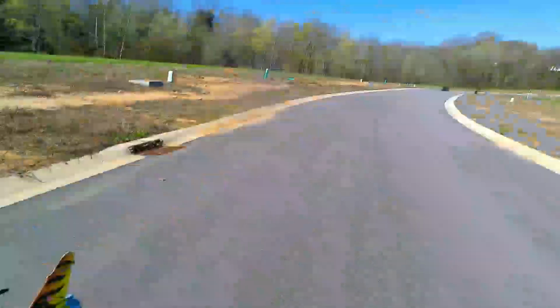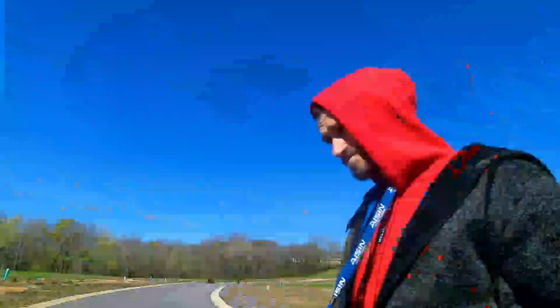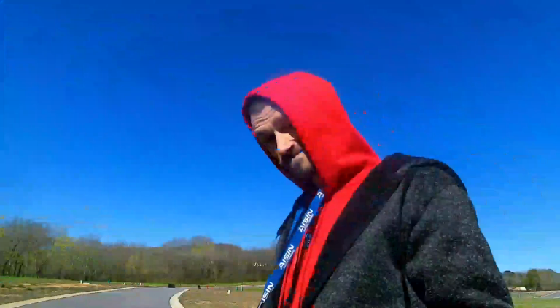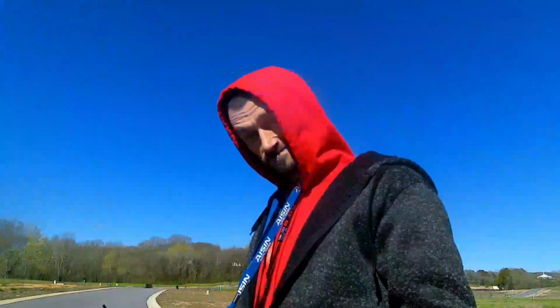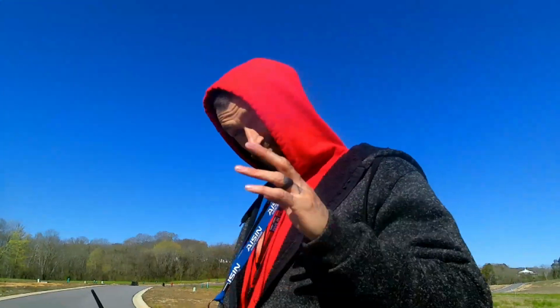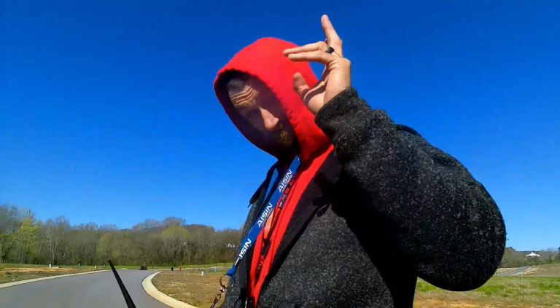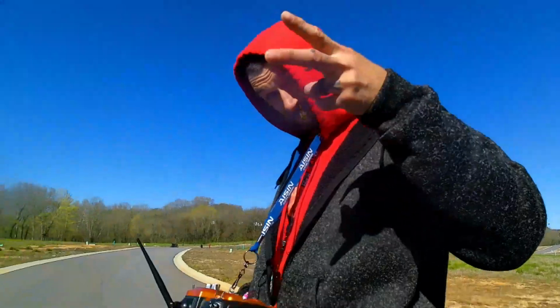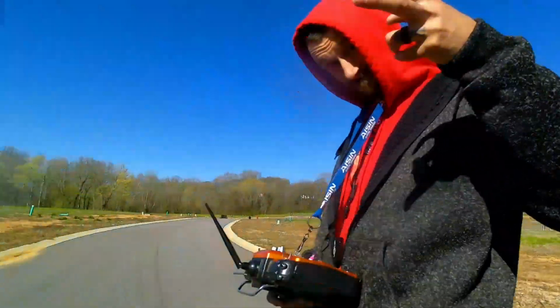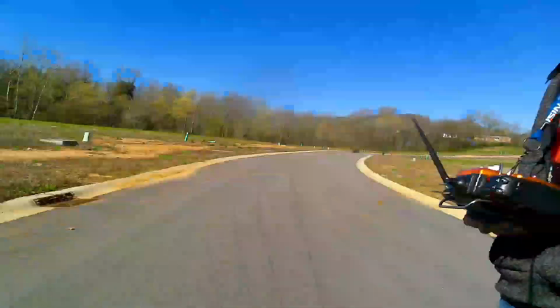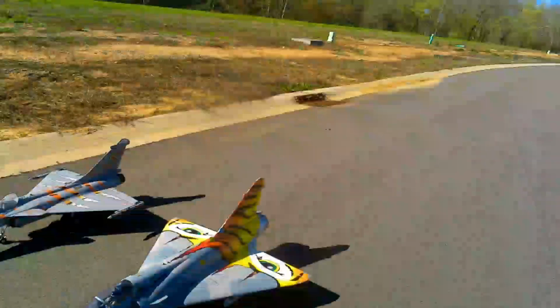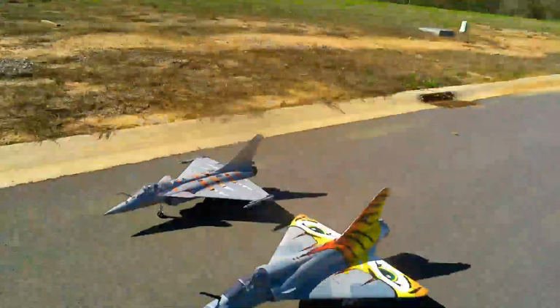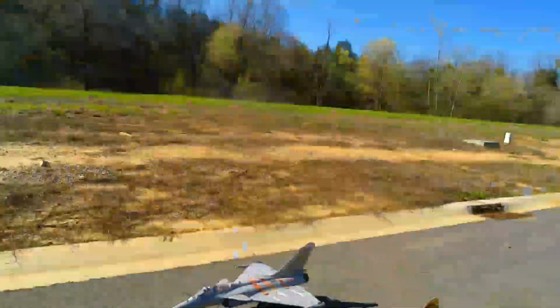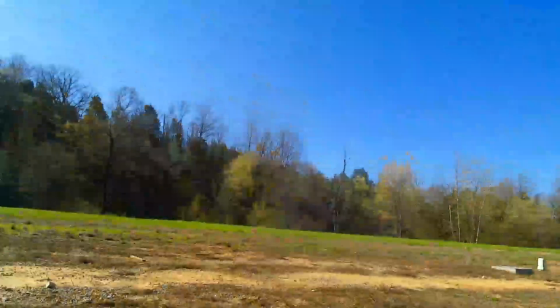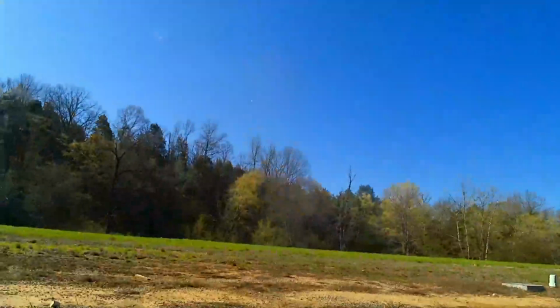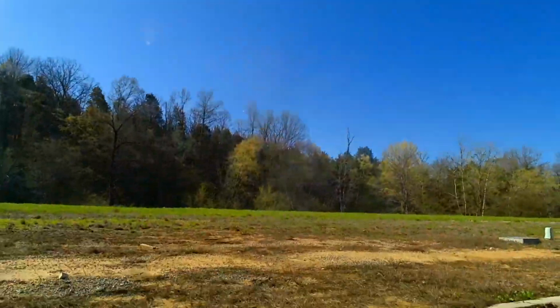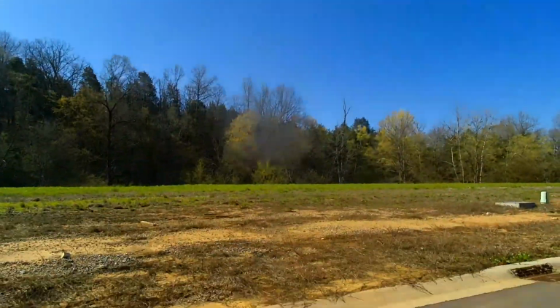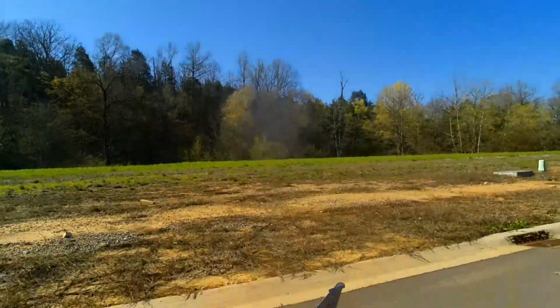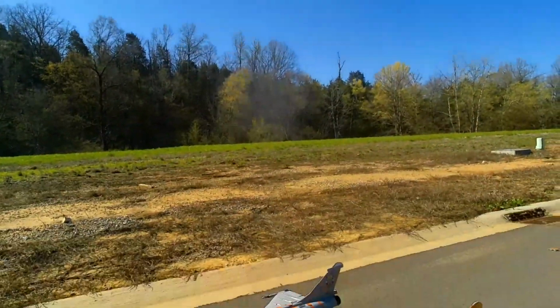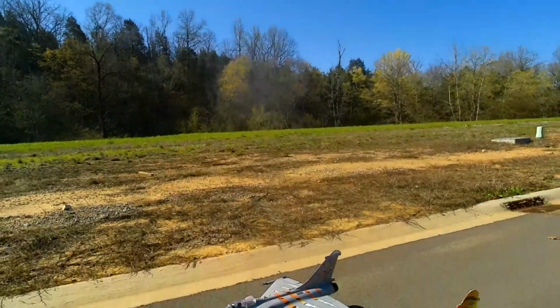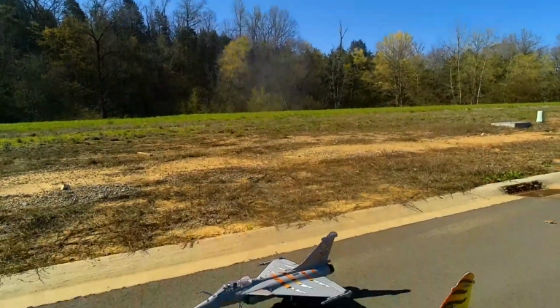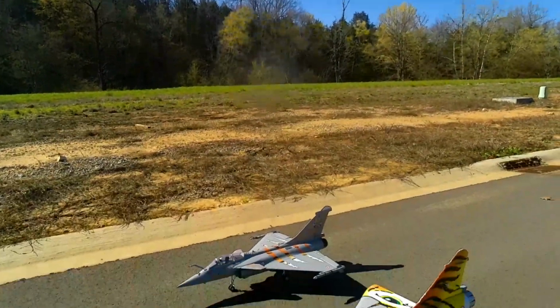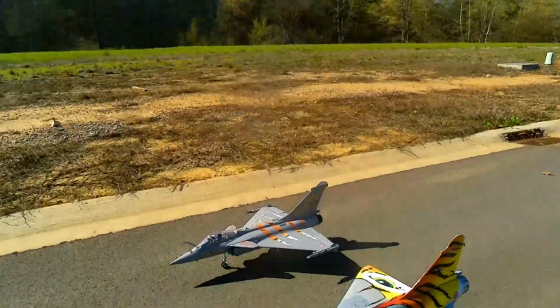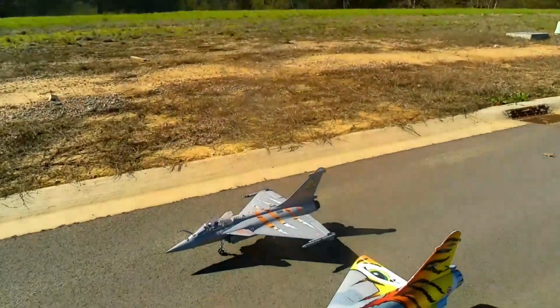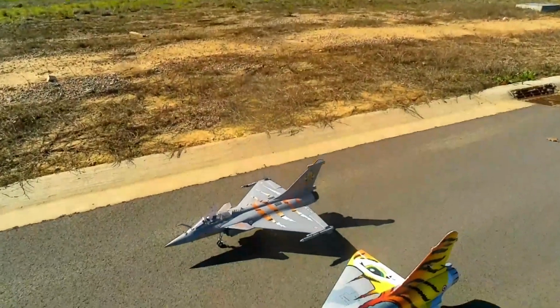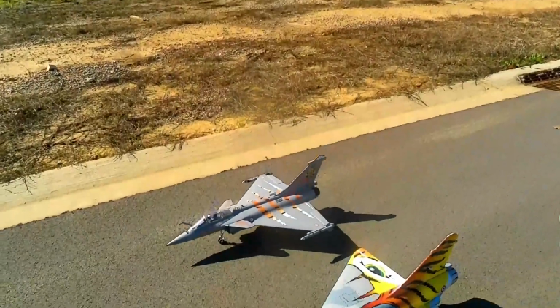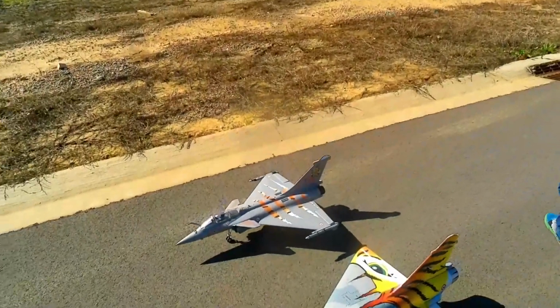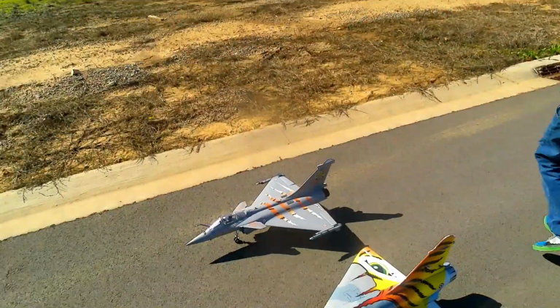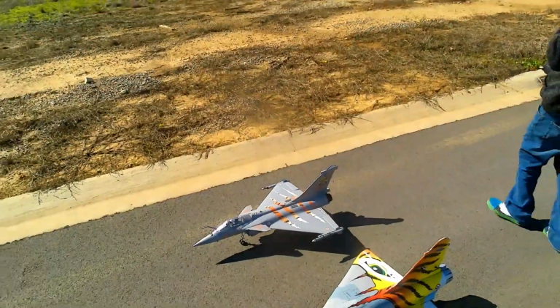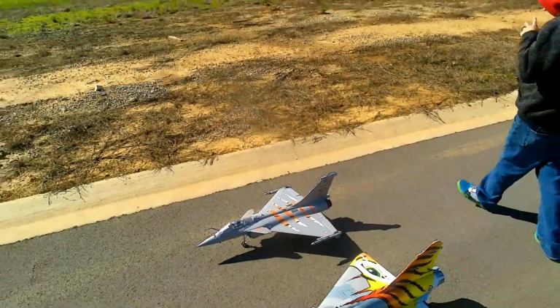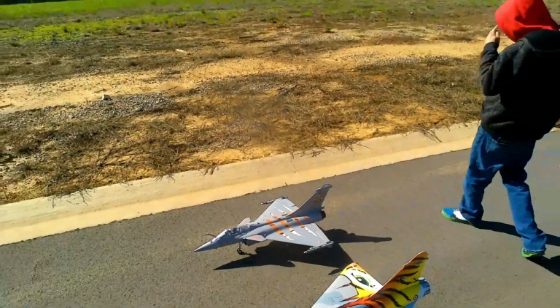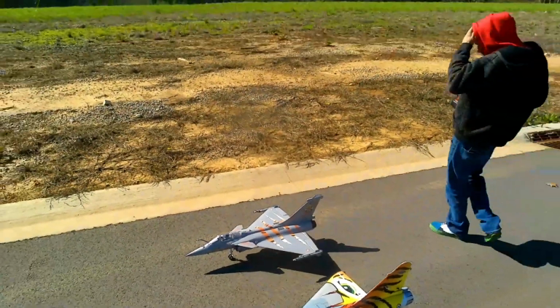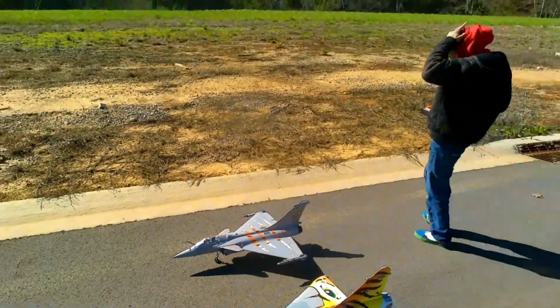We got Pilot John getting ready to fly. It's going to be John's second flight. We're going to do a little double flight with them.